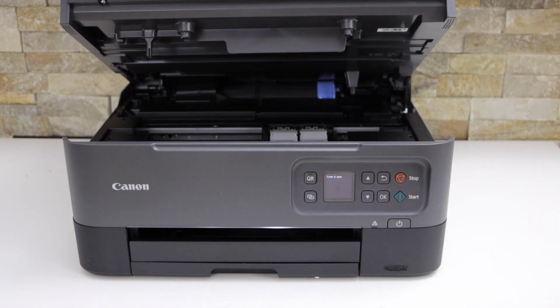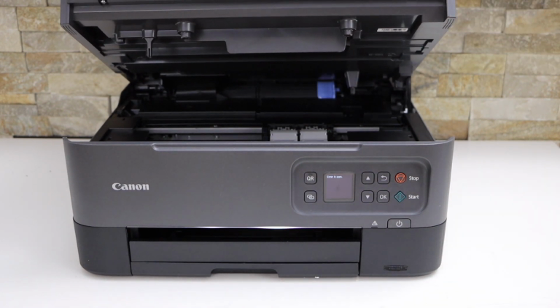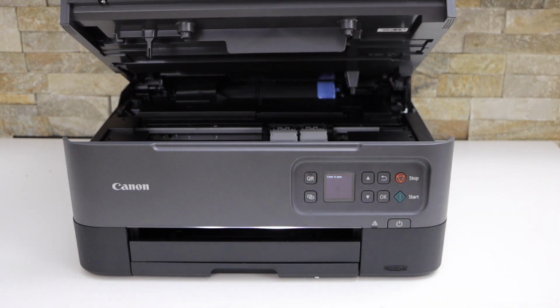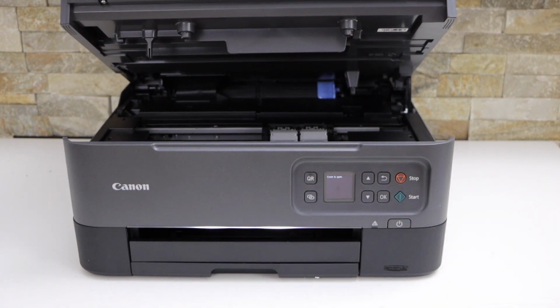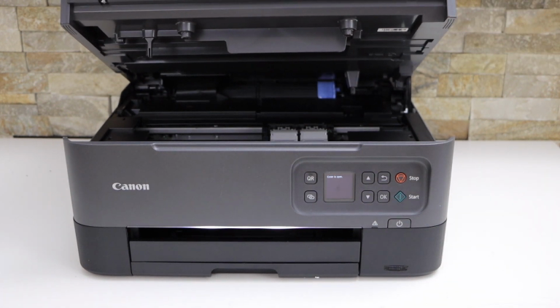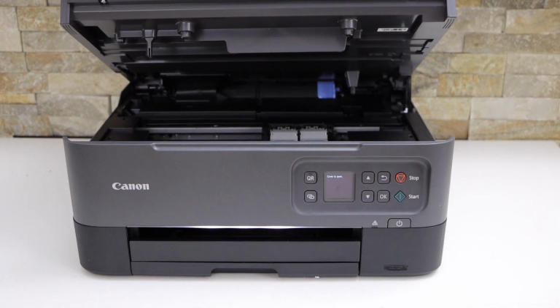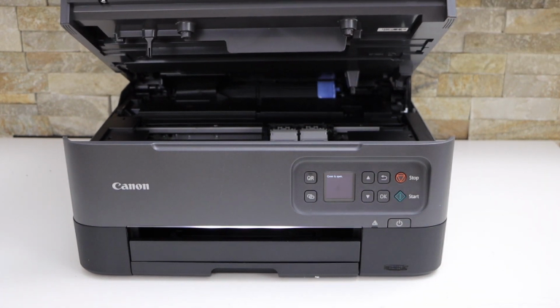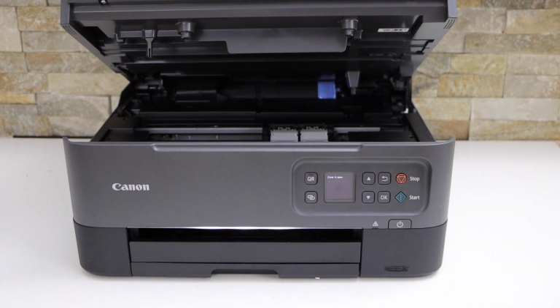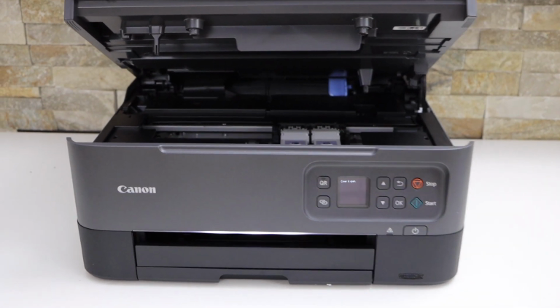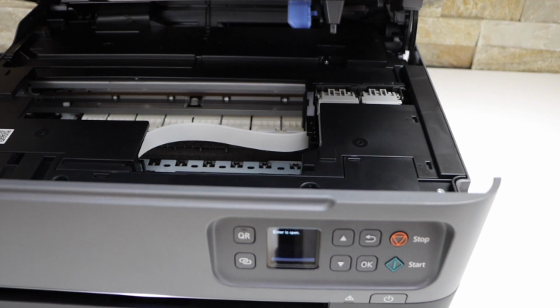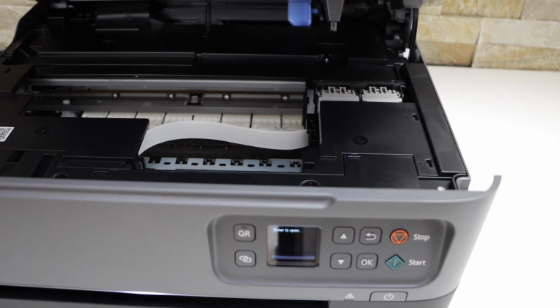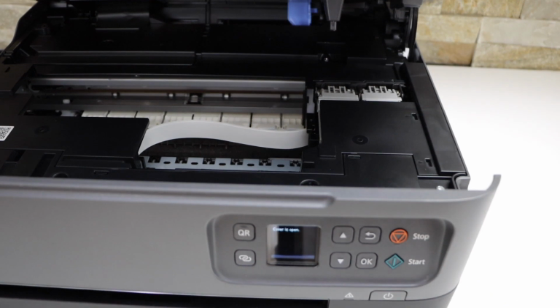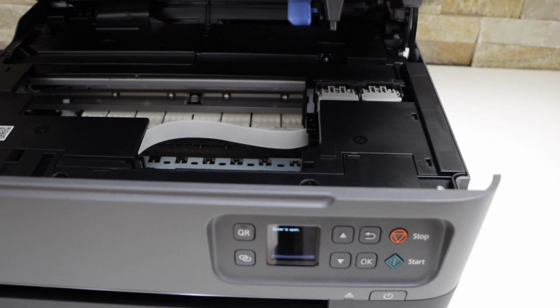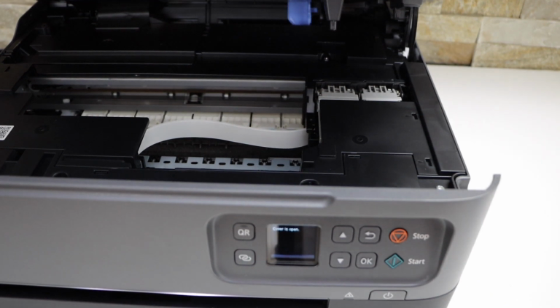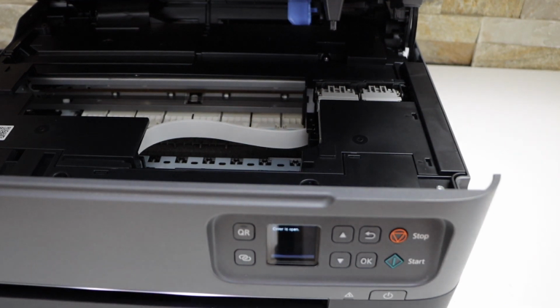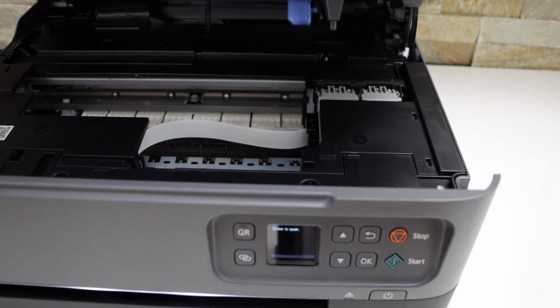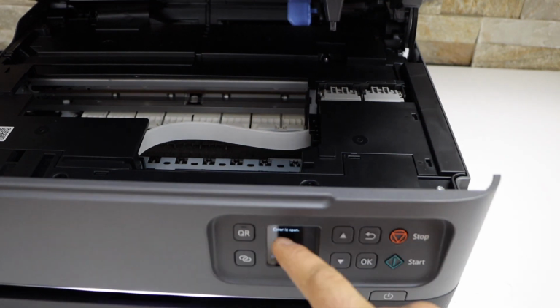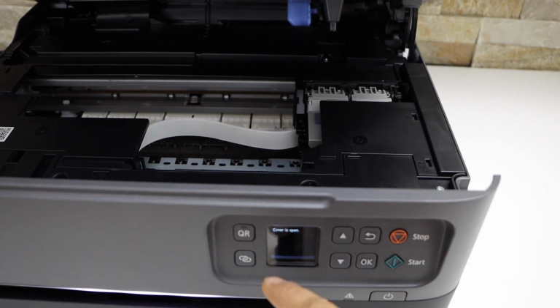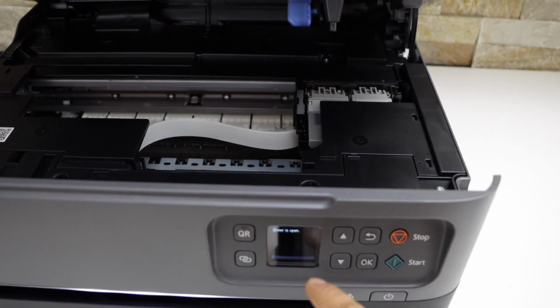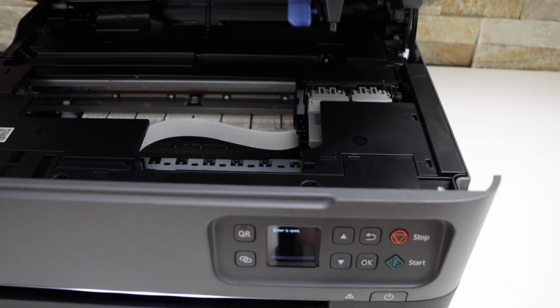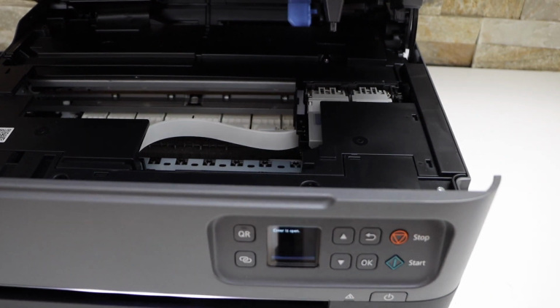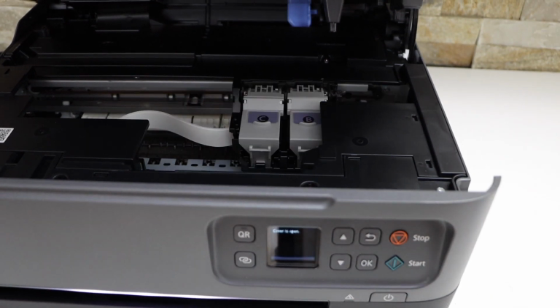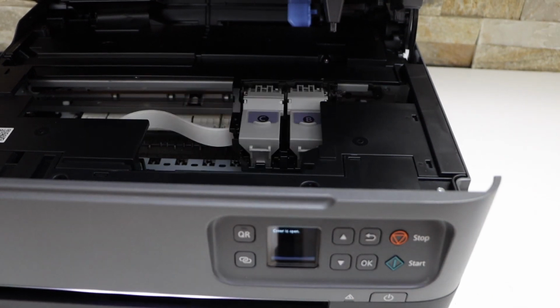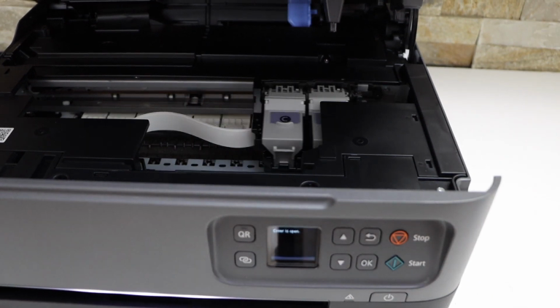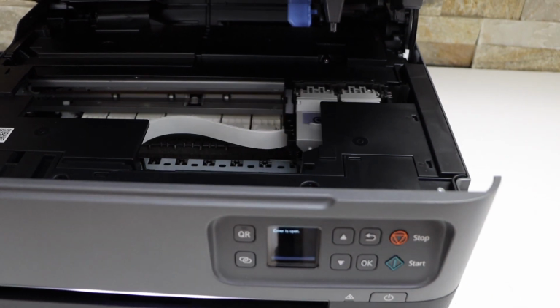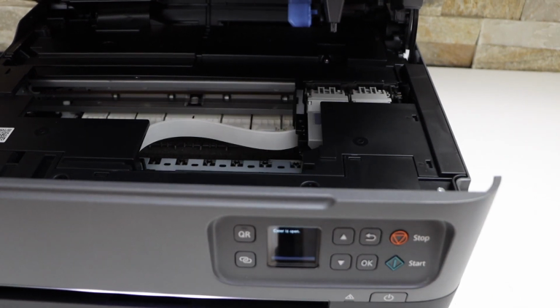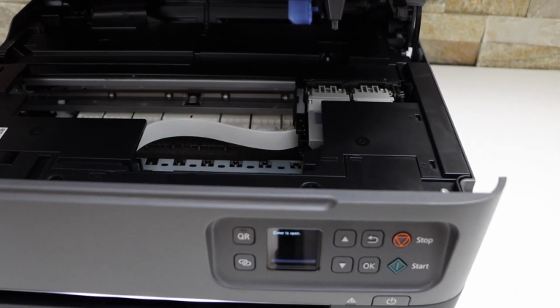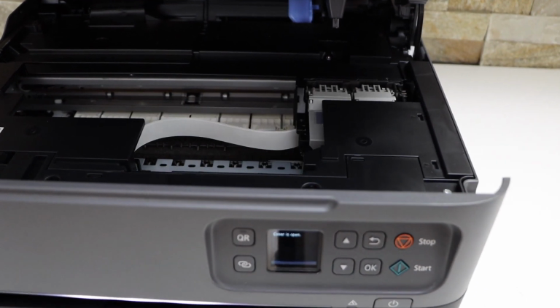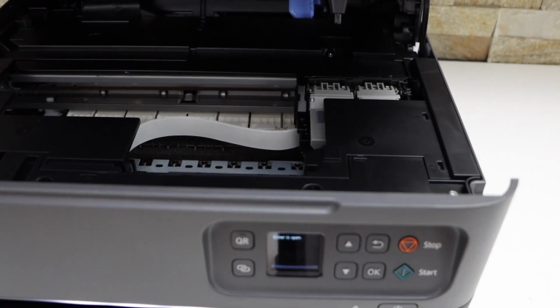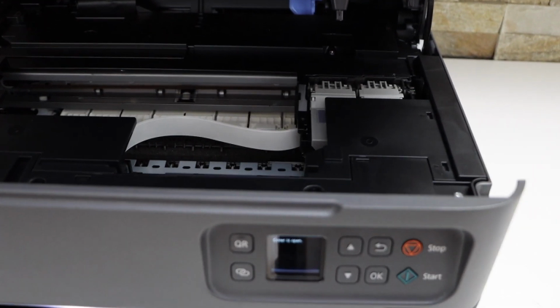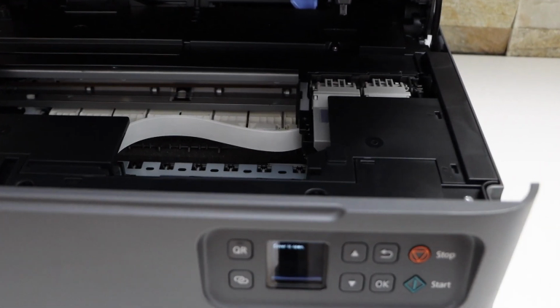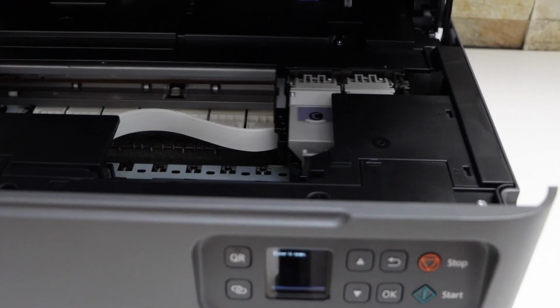Now go to the ink chamber. Just wait for the confirmation on the screen. When it shows ready to replace, then you can do that.